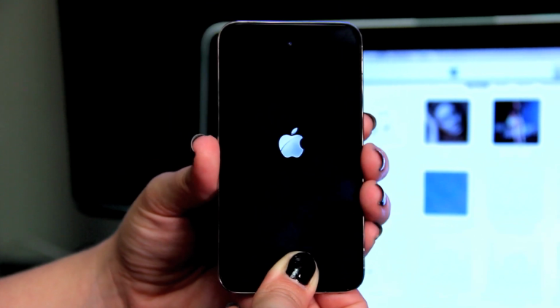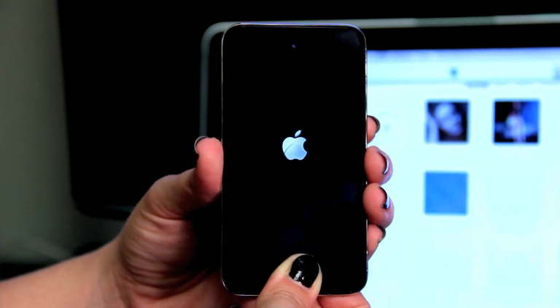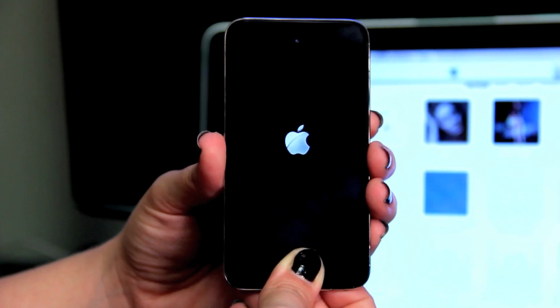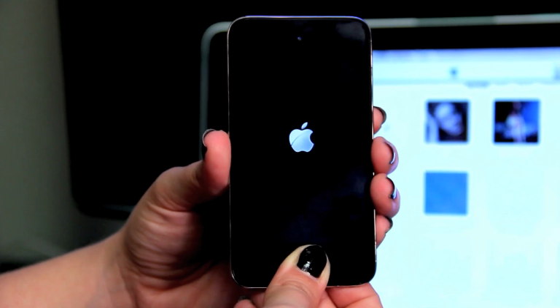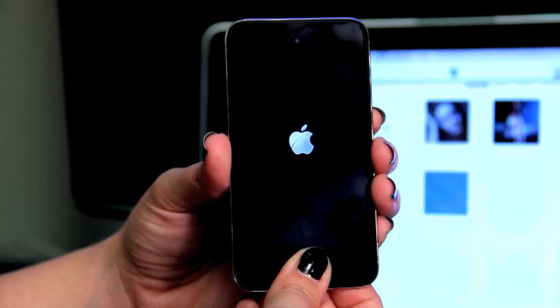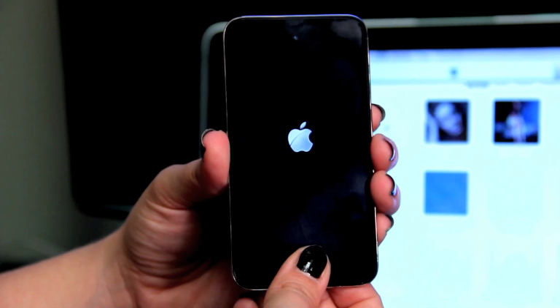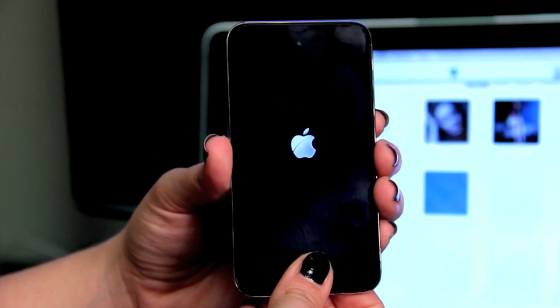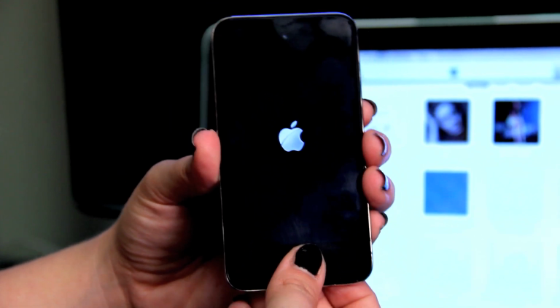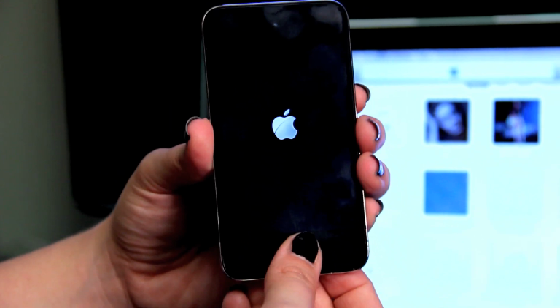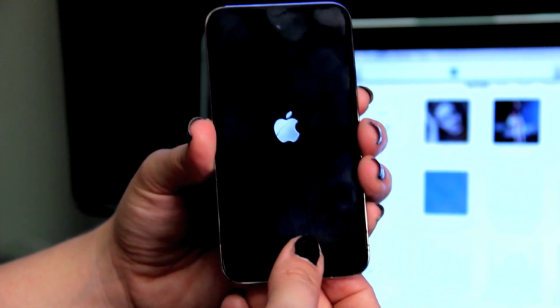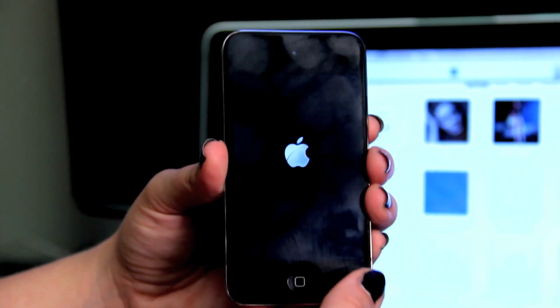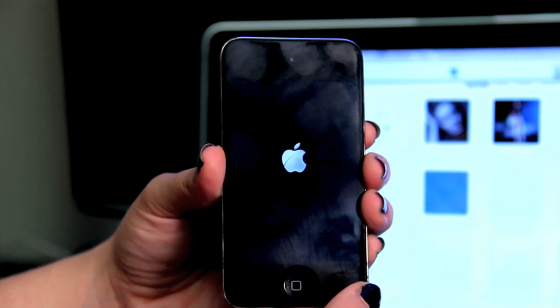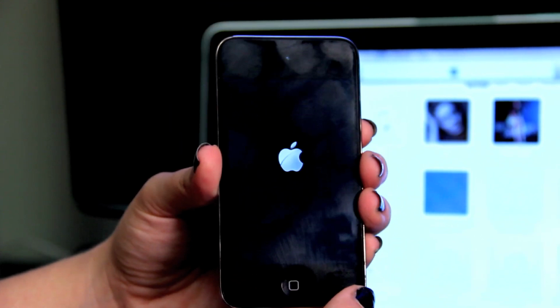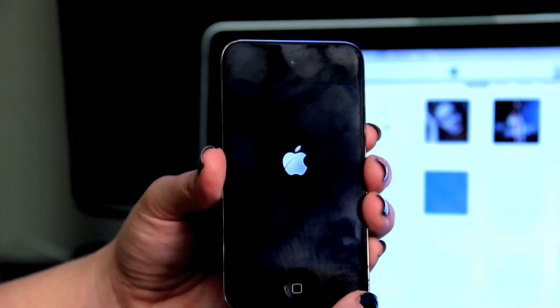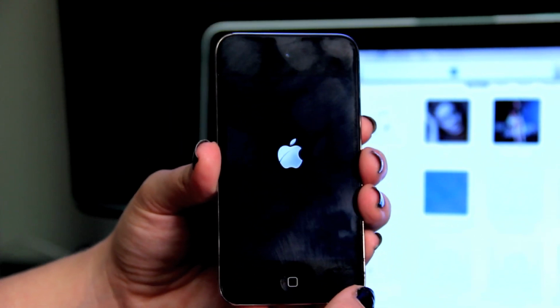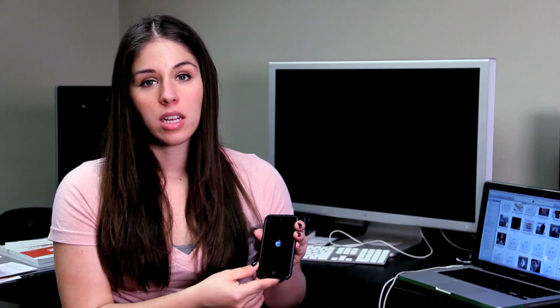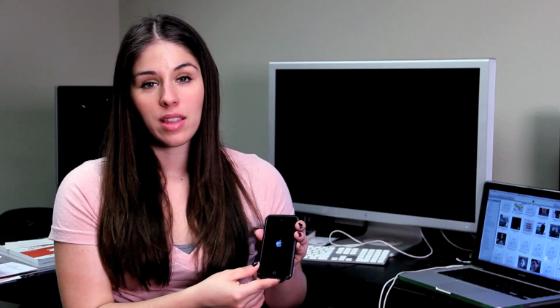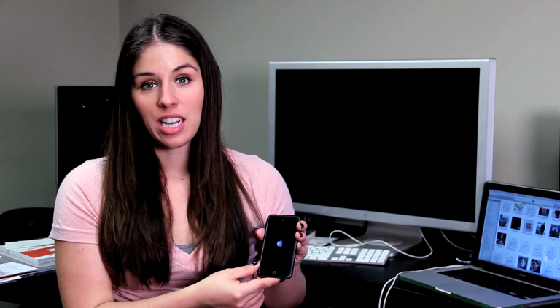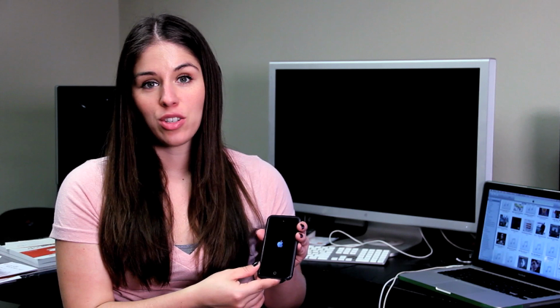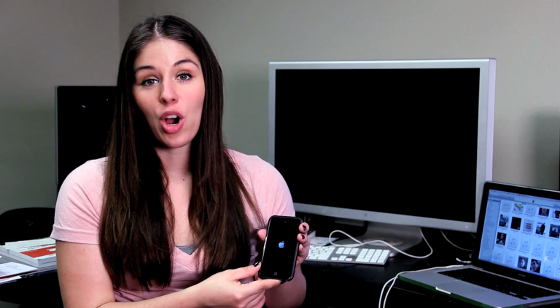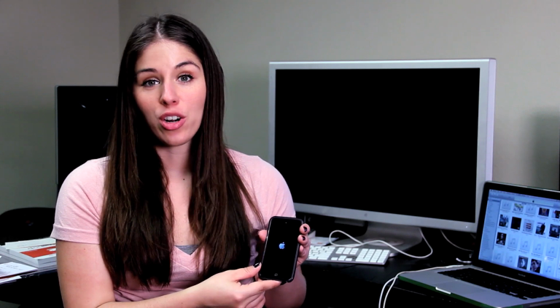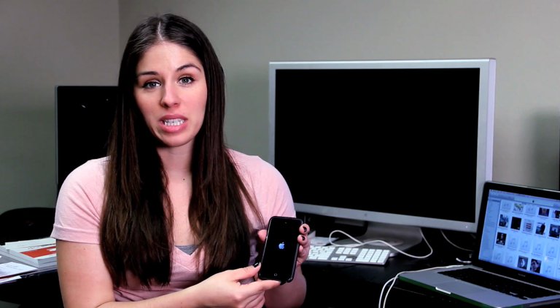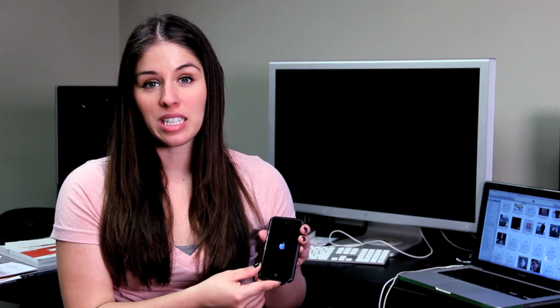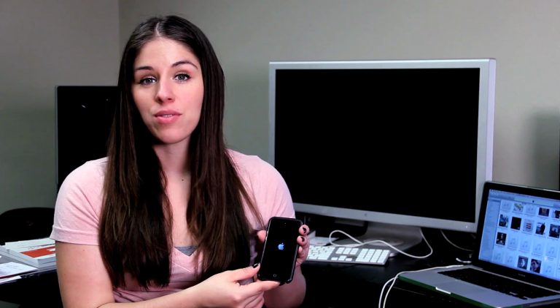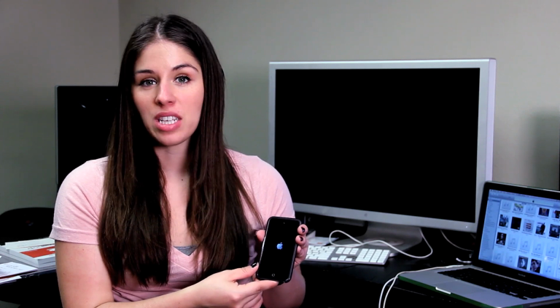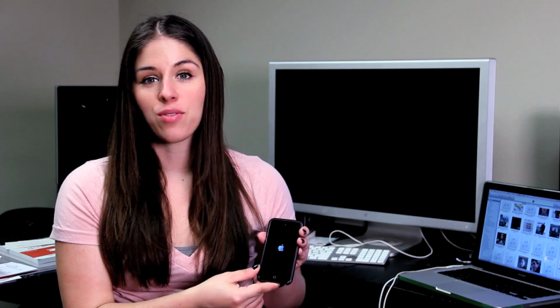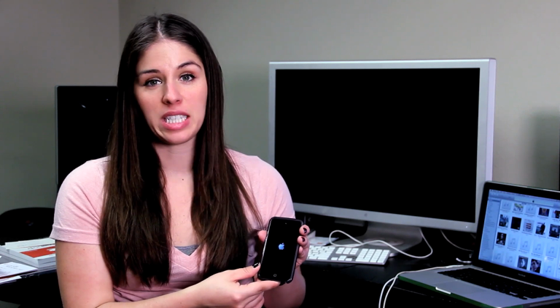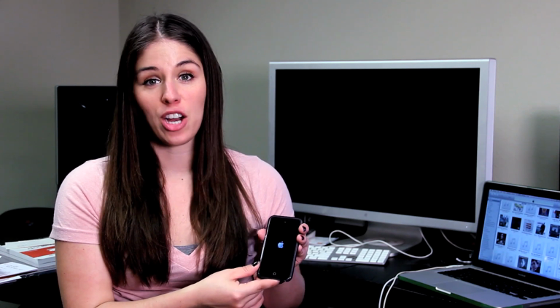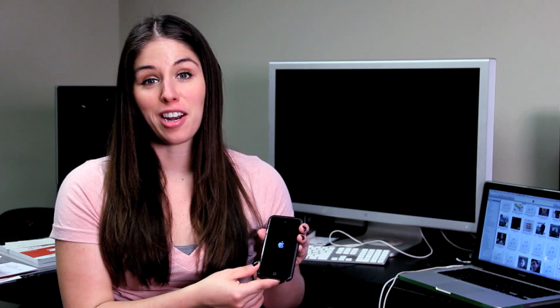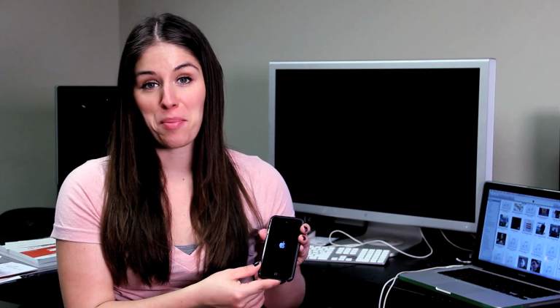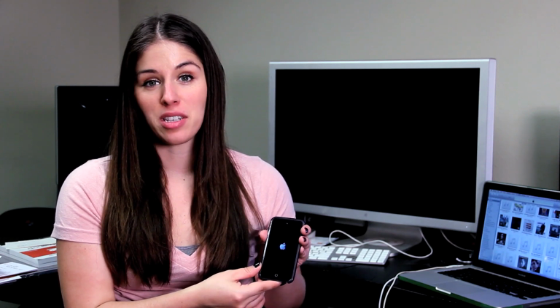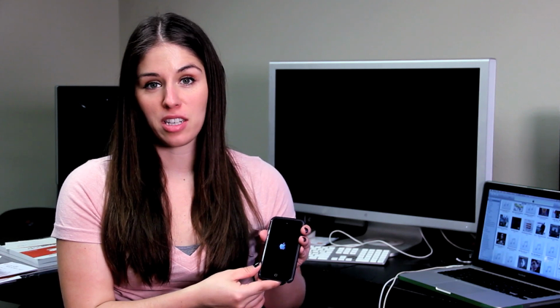This should fix any minor glitches that you're having. That's how you do a hard reset to fix freezing on an iPod Touch.